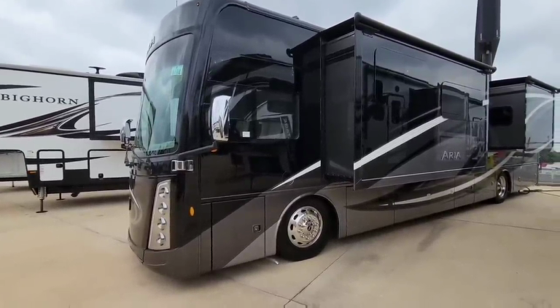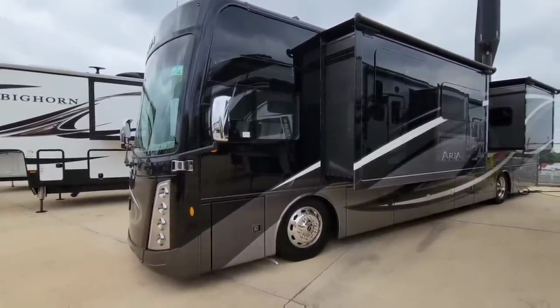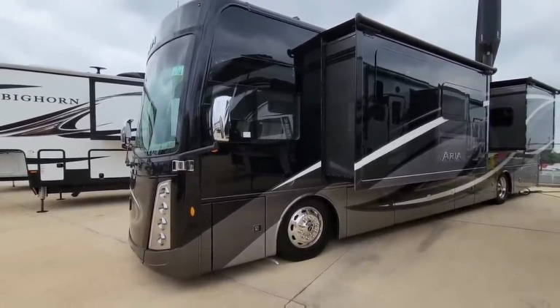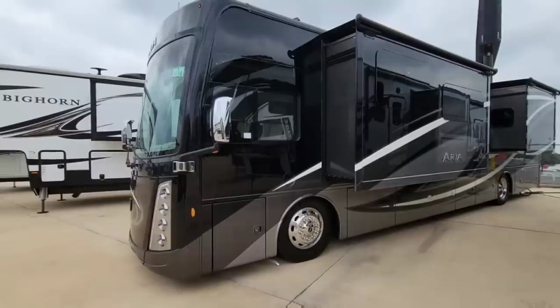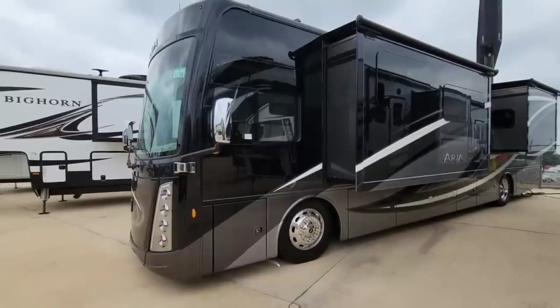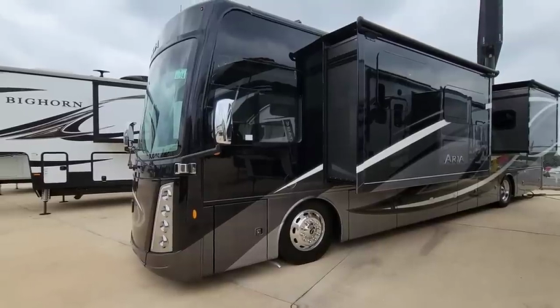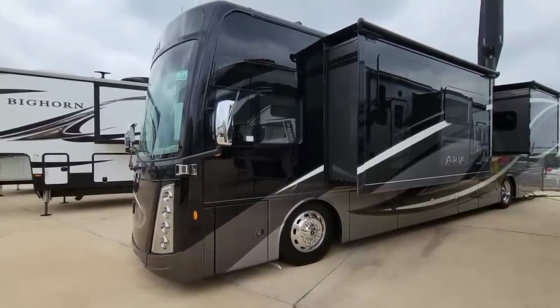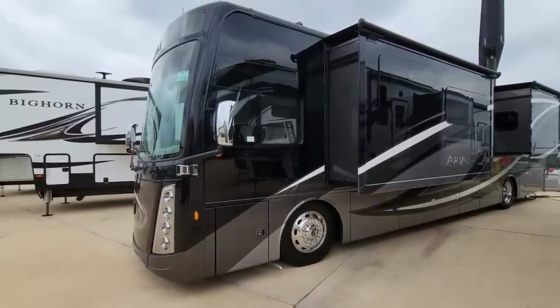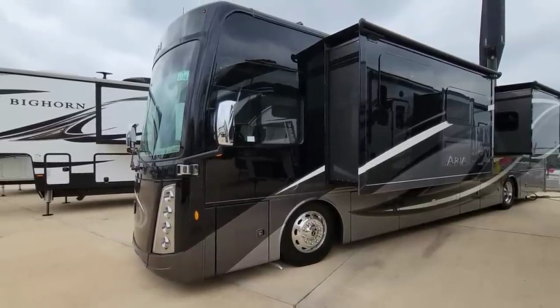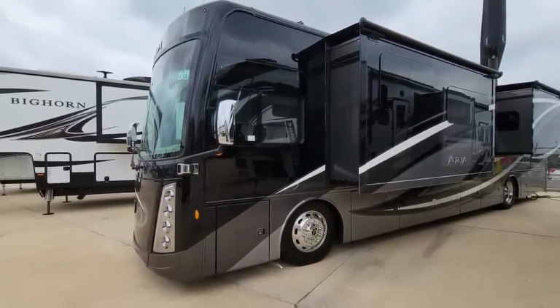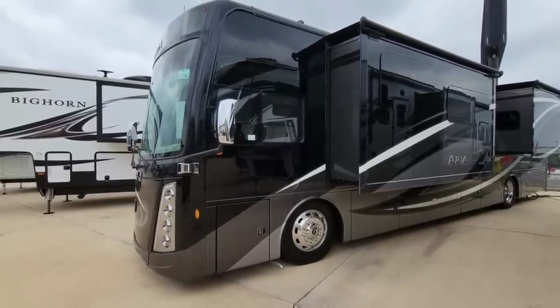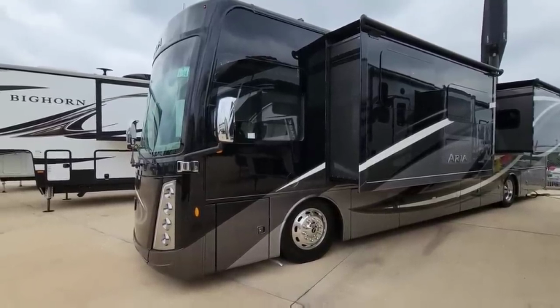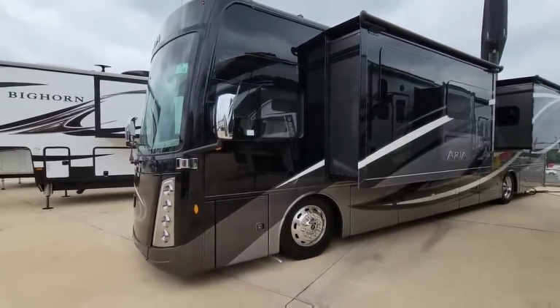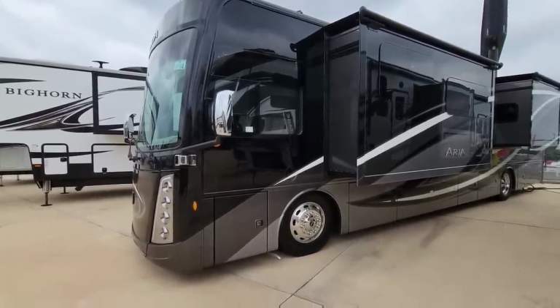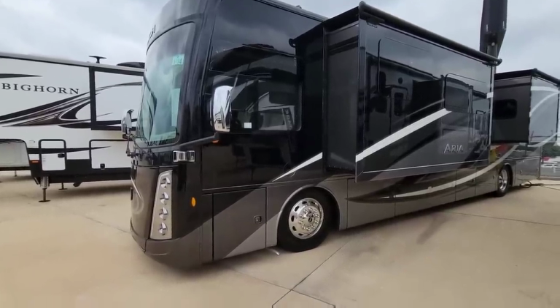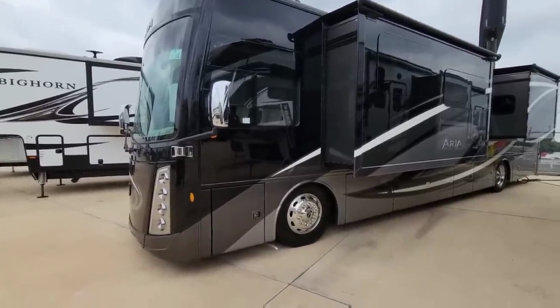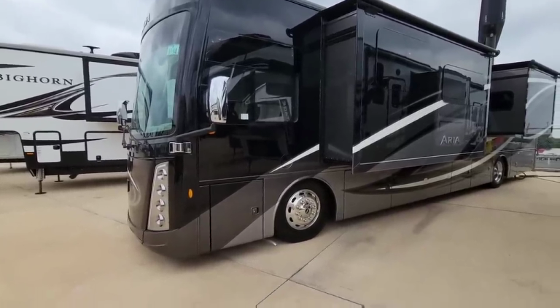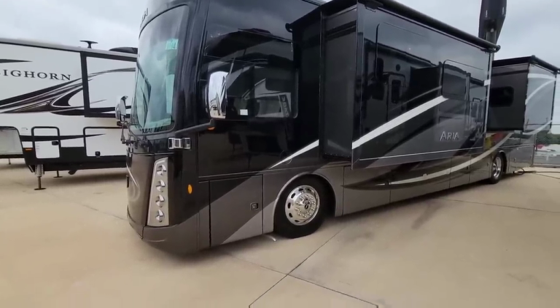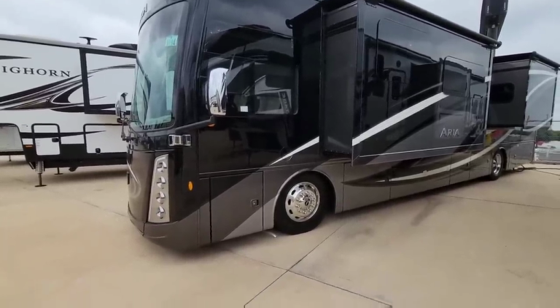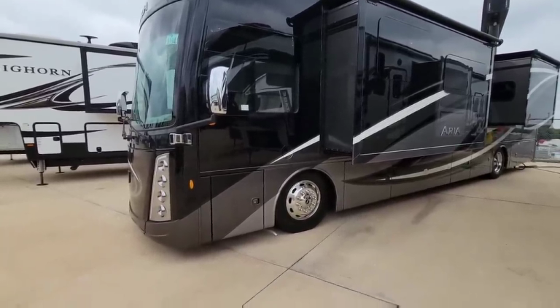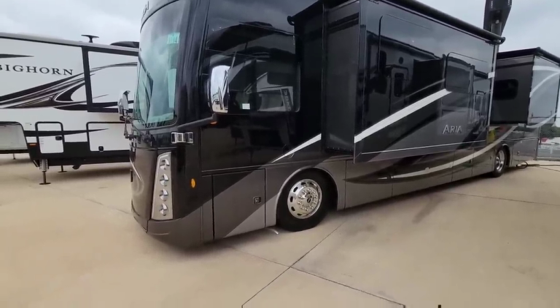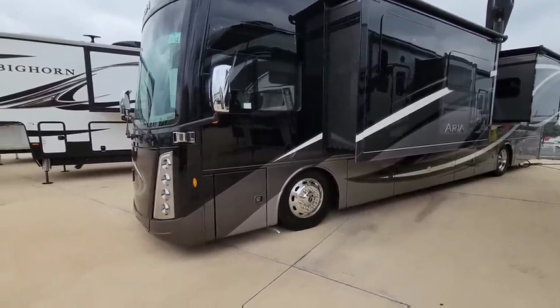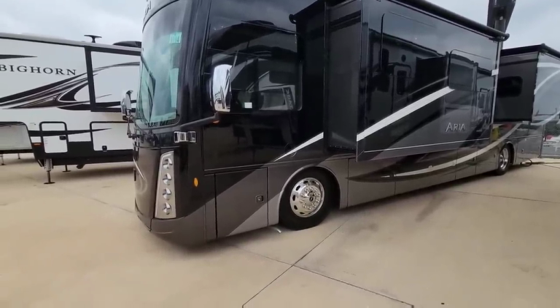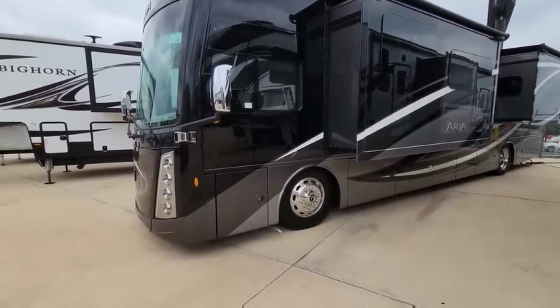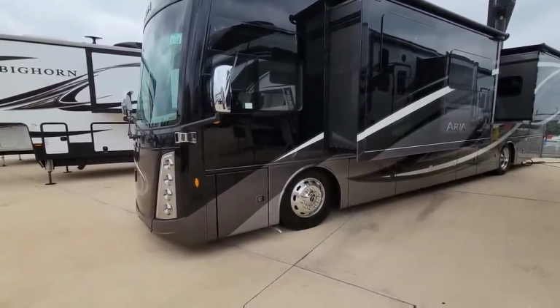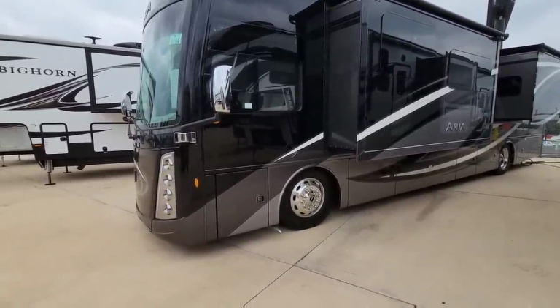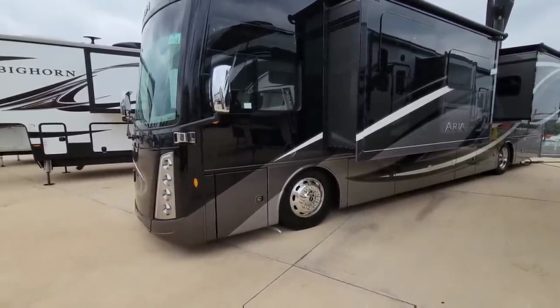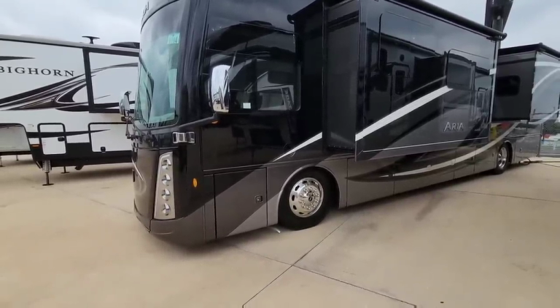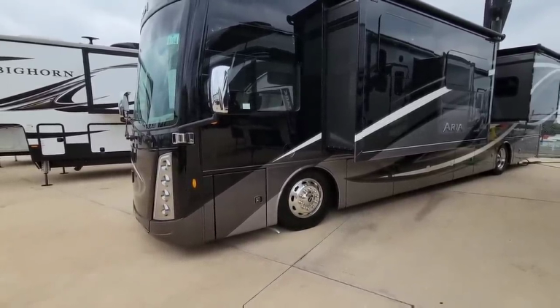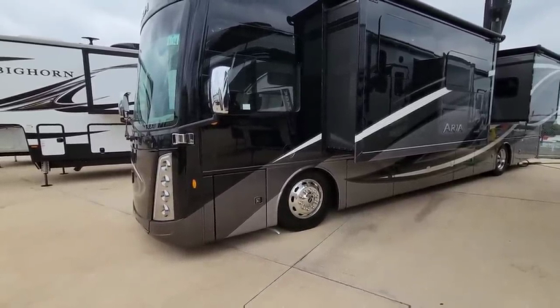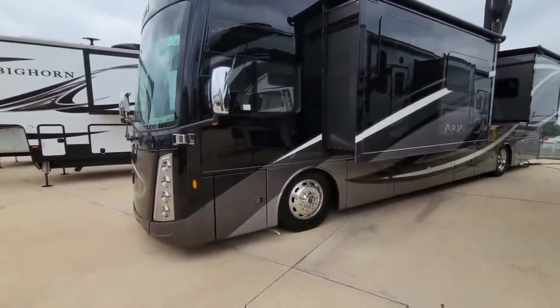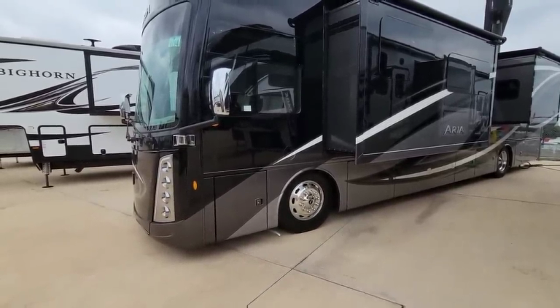It has a 360 horsepower Cummins engine, huge 22 and a half inch commercial wheels and tires. They are Alcoa wheels.